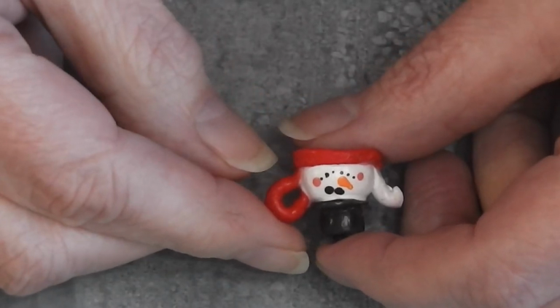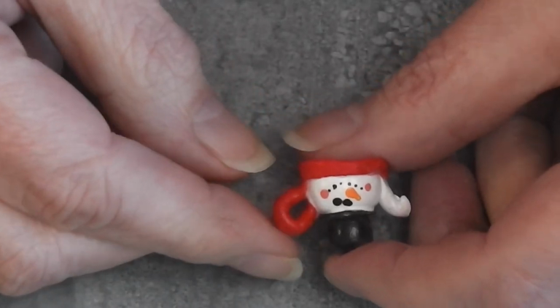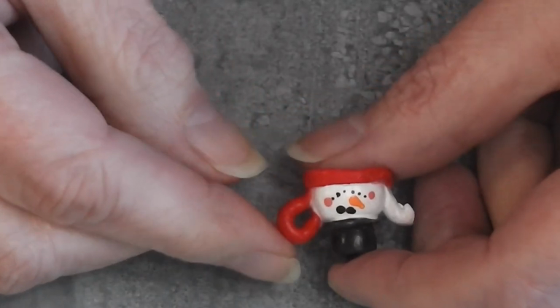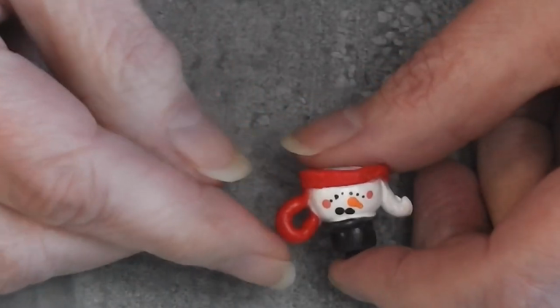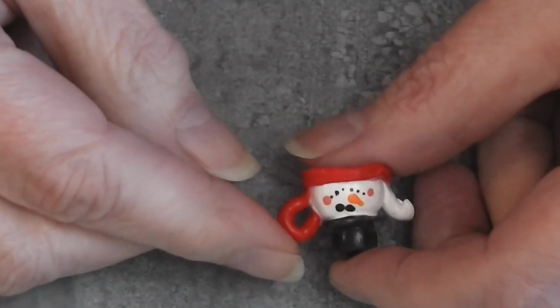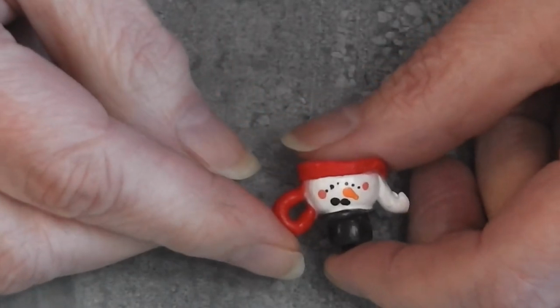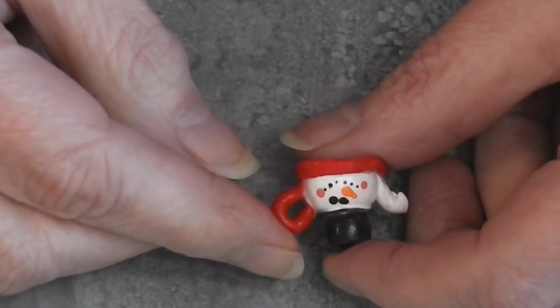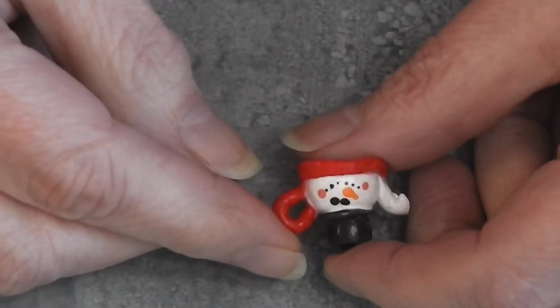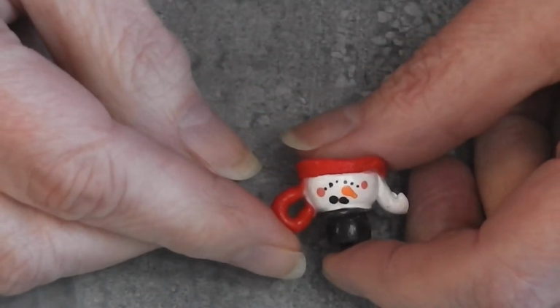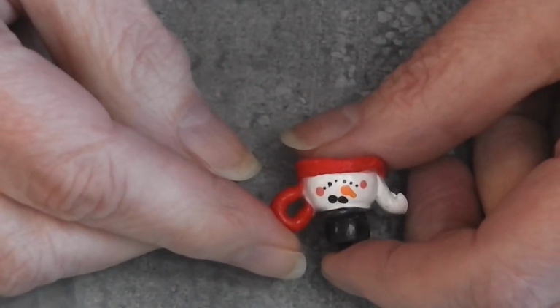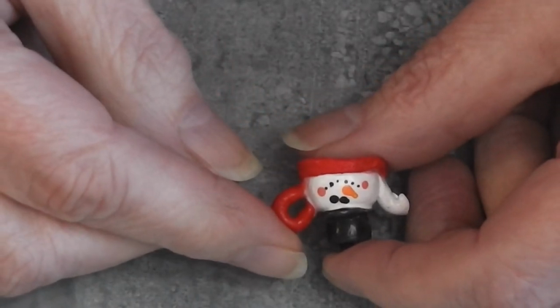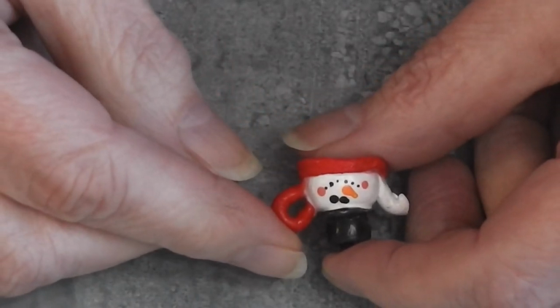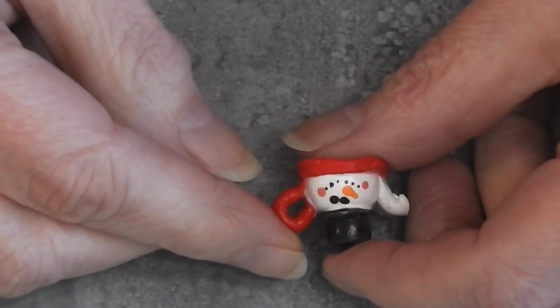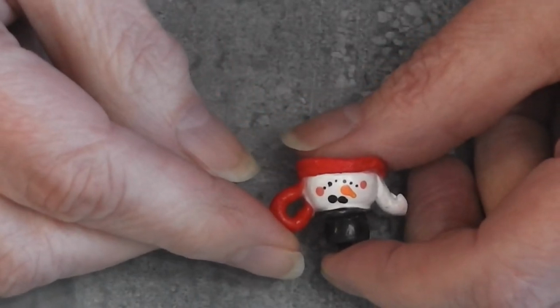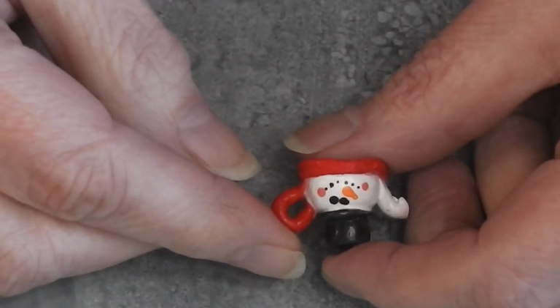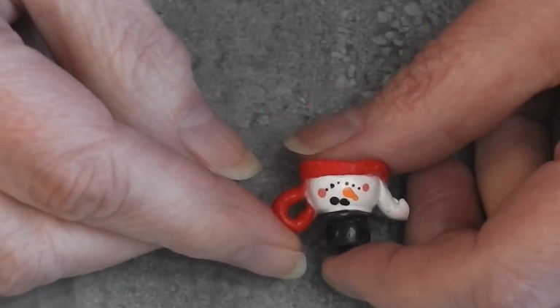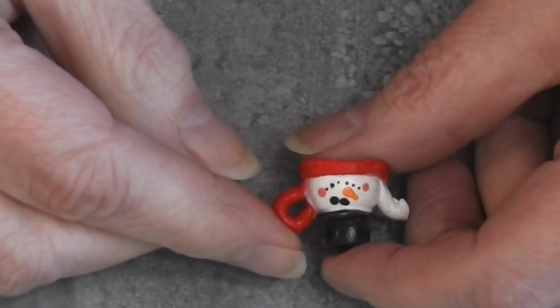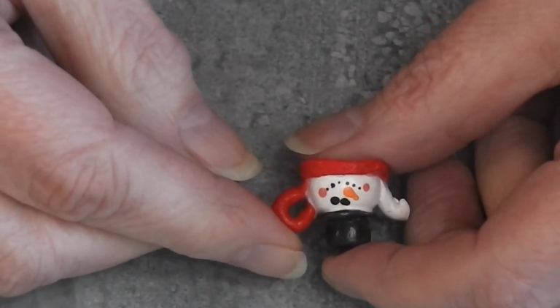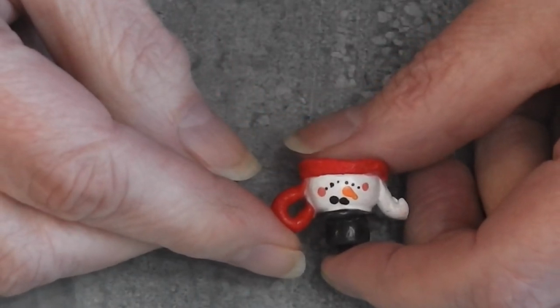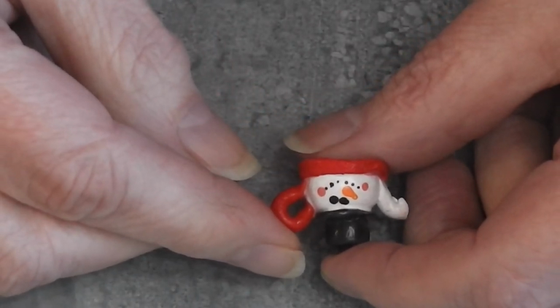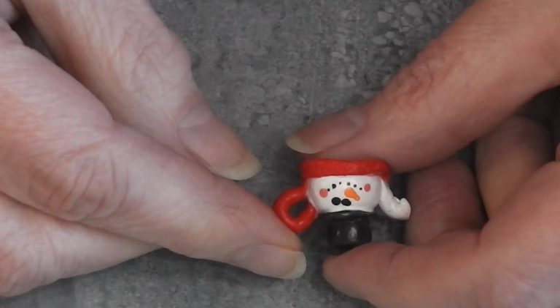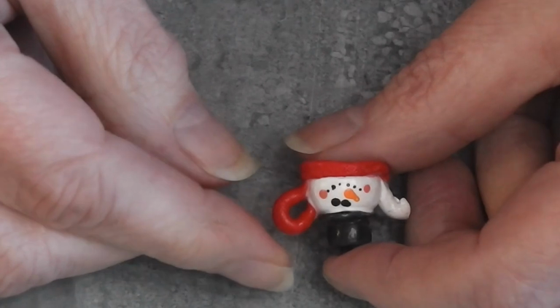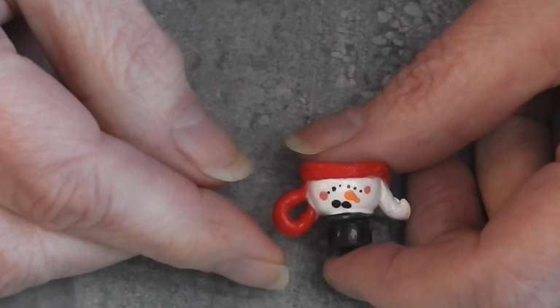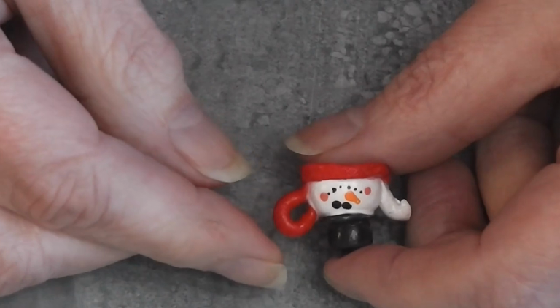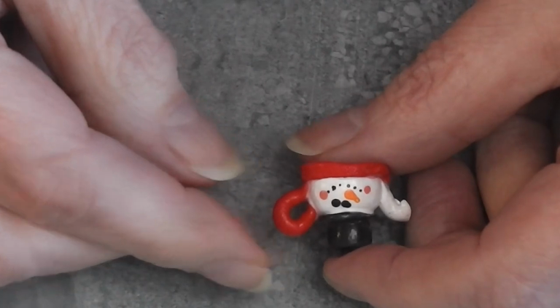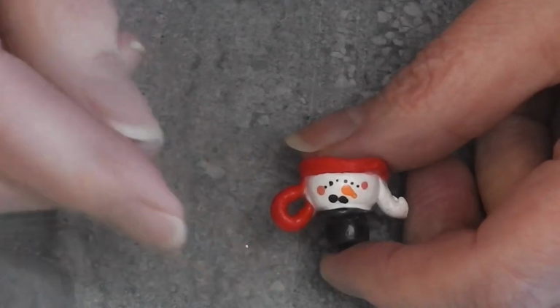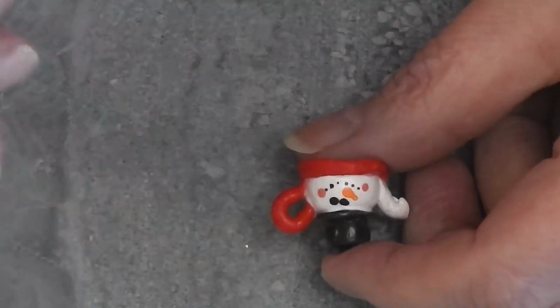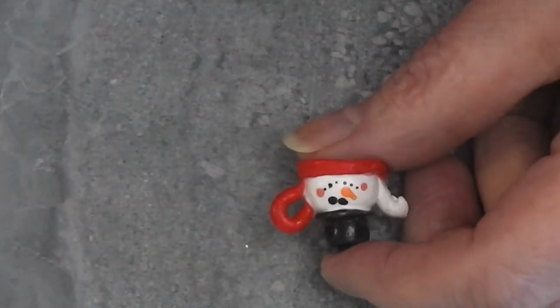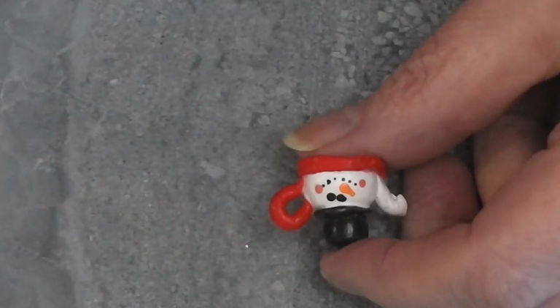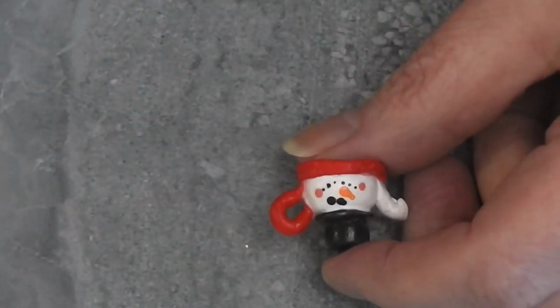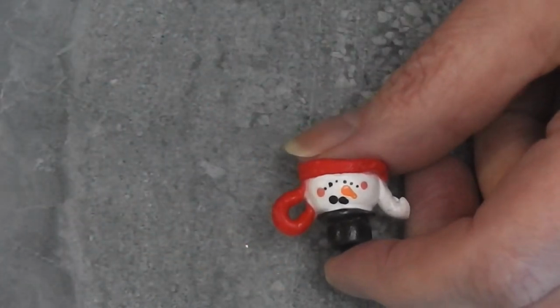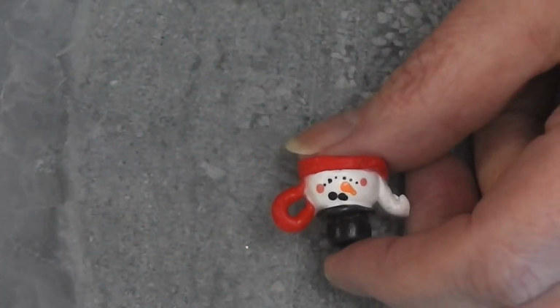Today we're making this cute snowman teapot. Stay tuned and see how fun and easy this project is.